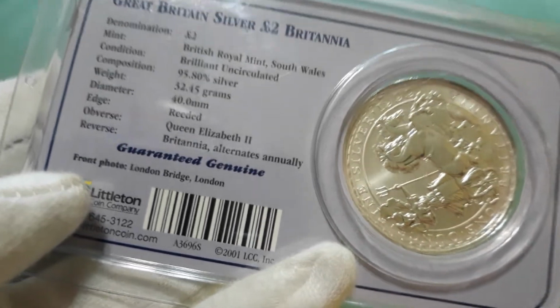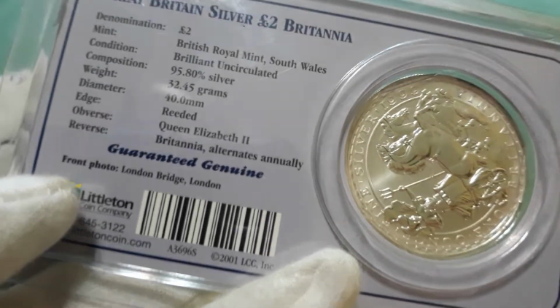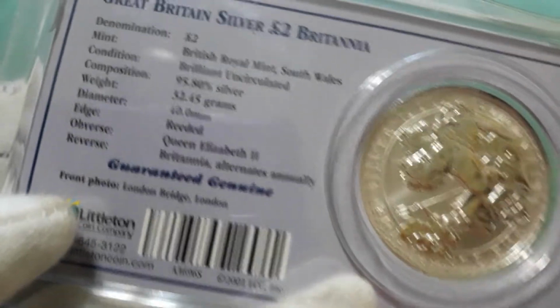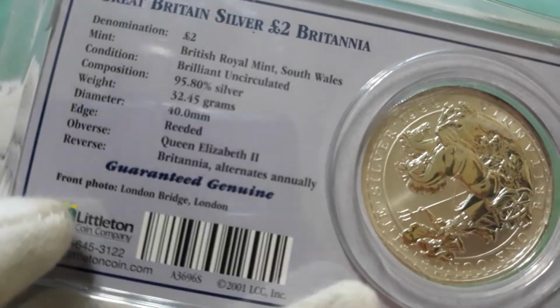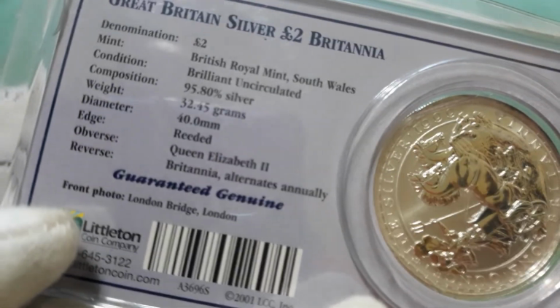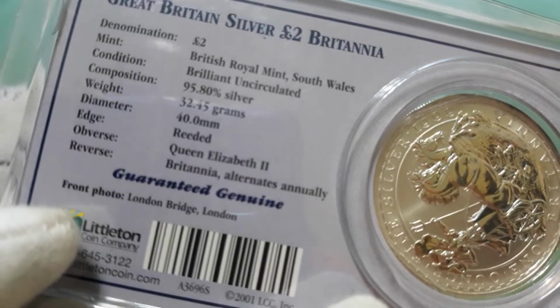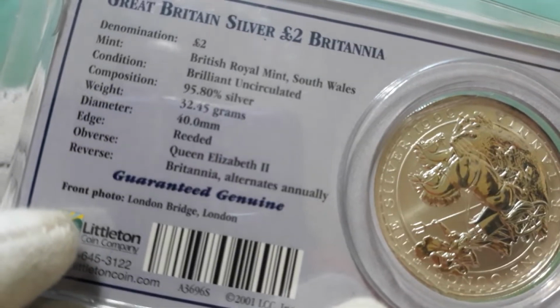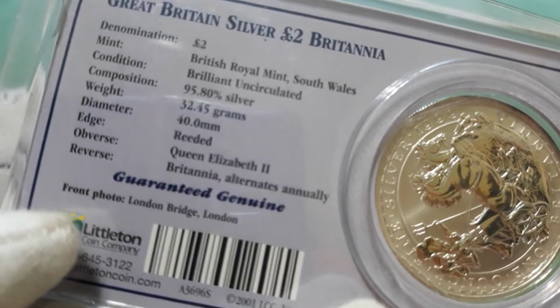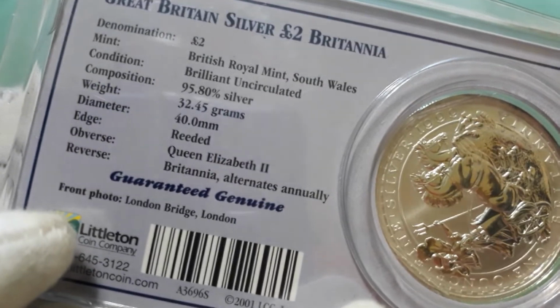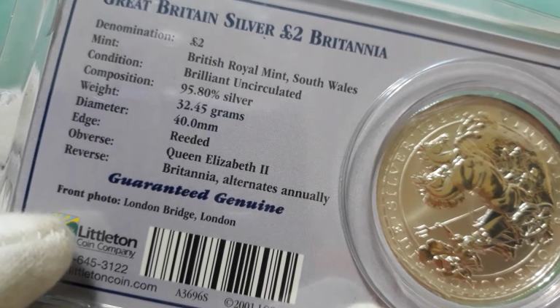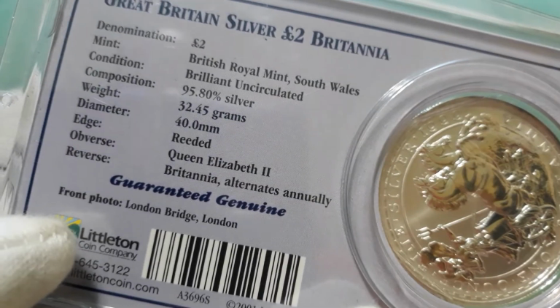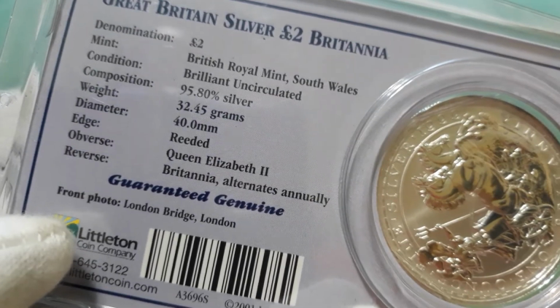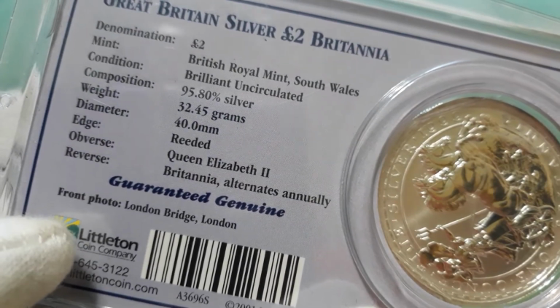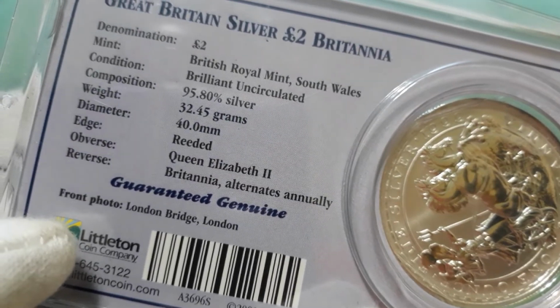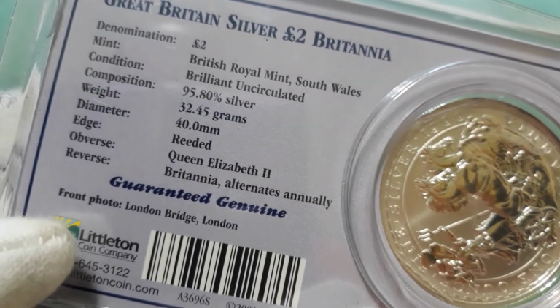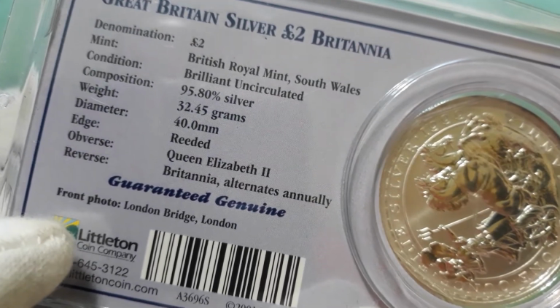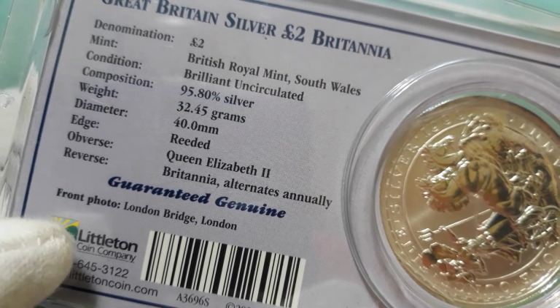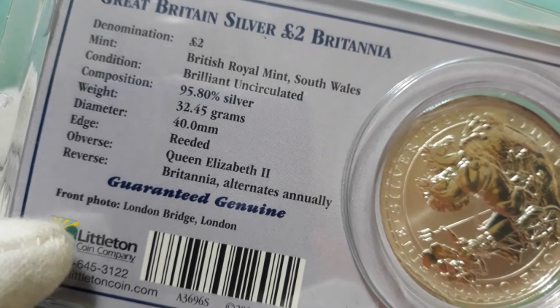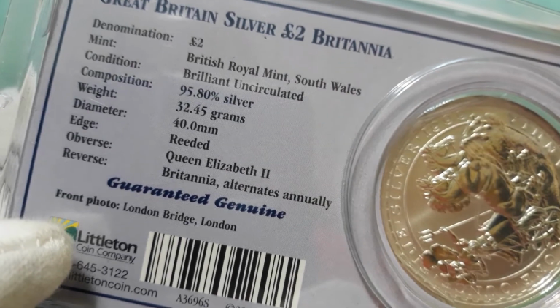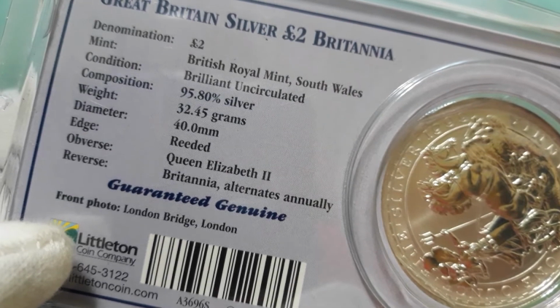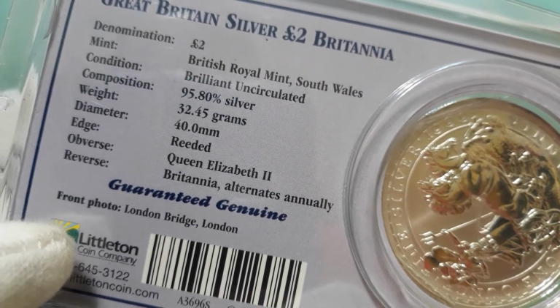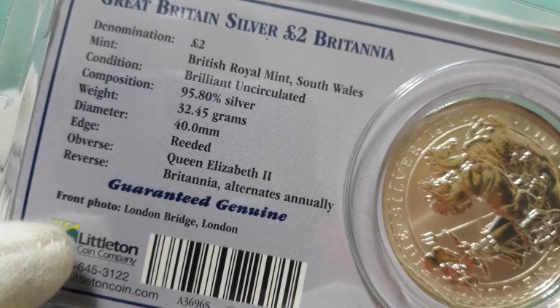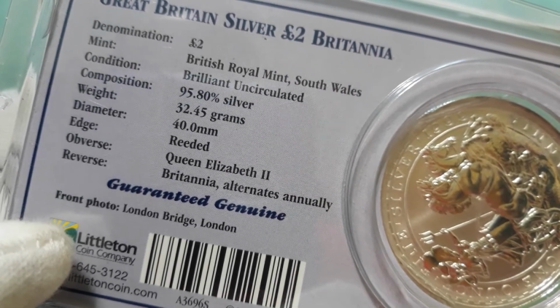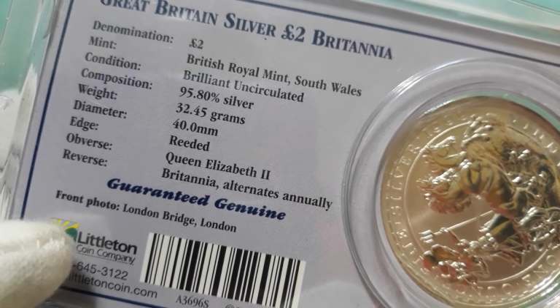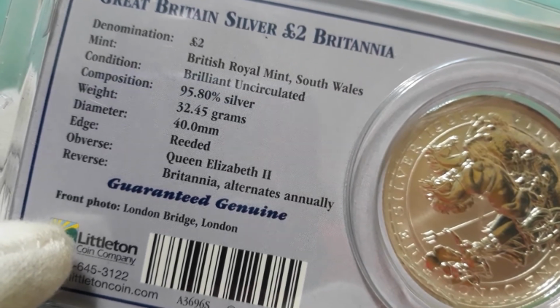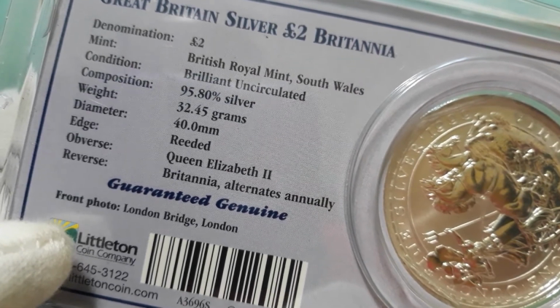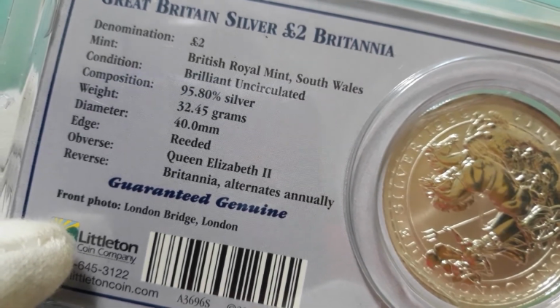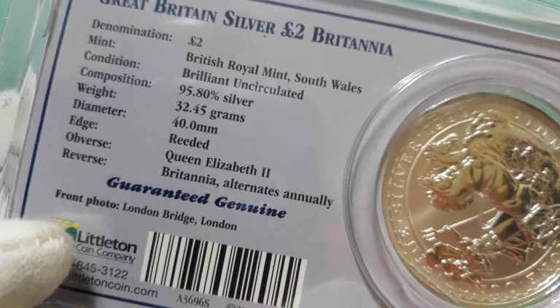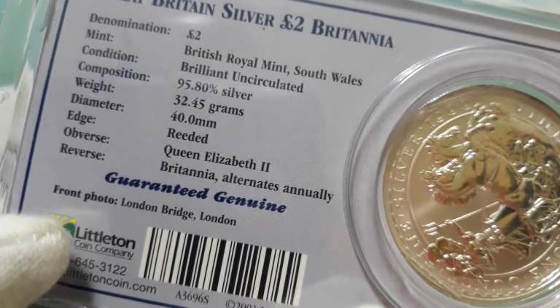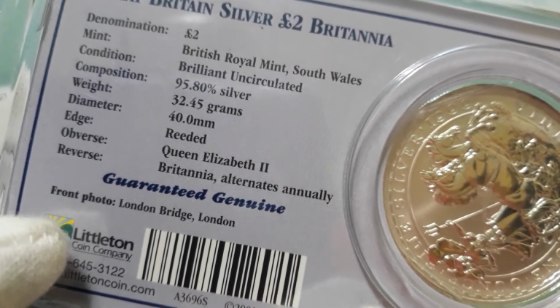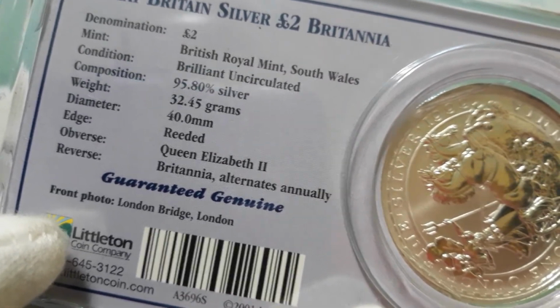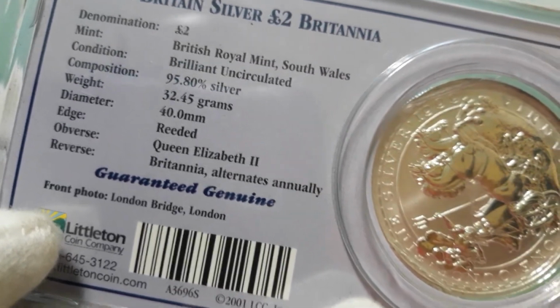This one seems kind of strange — it's 95.8% silver.